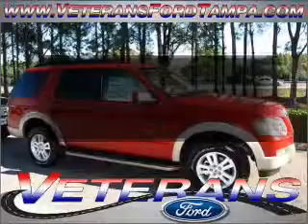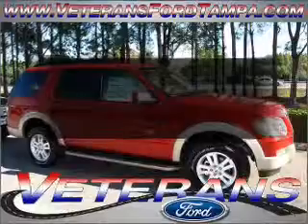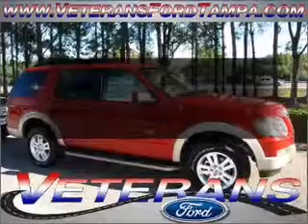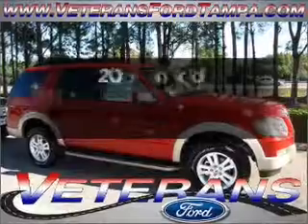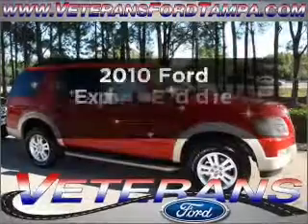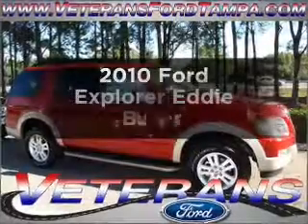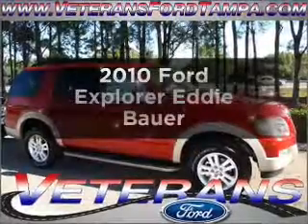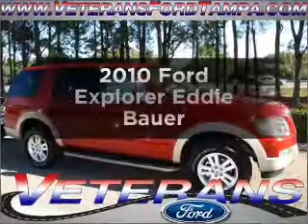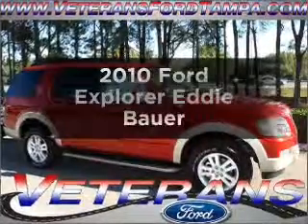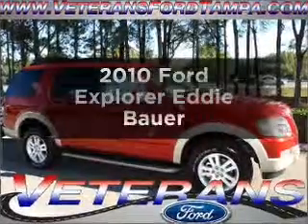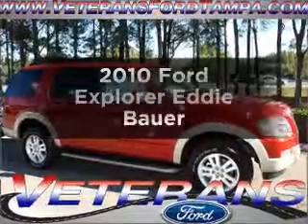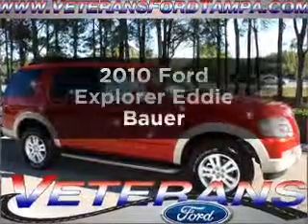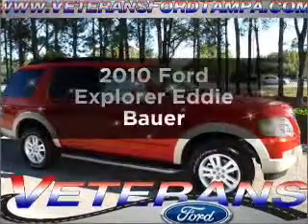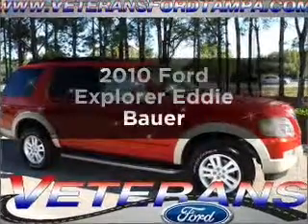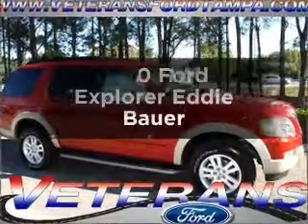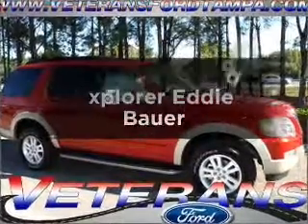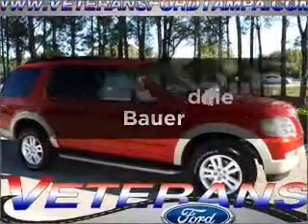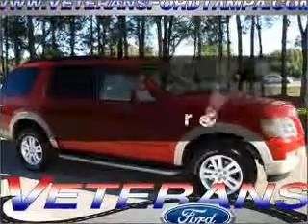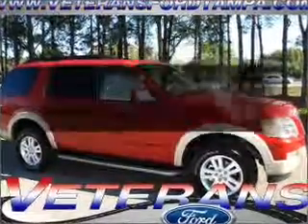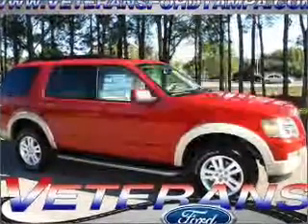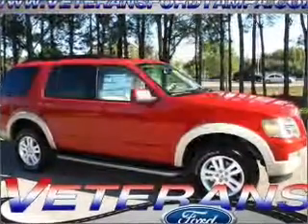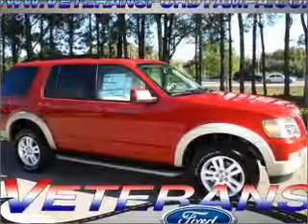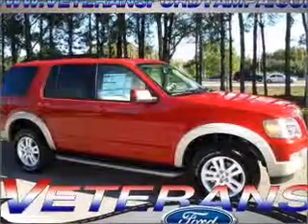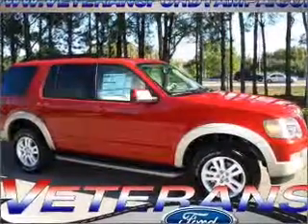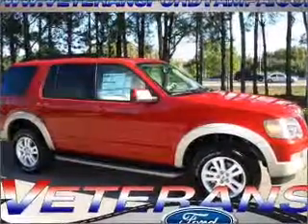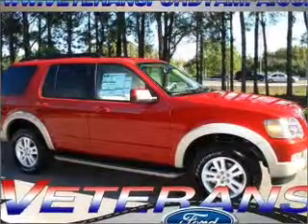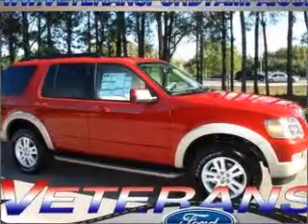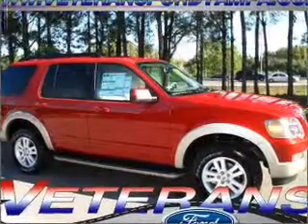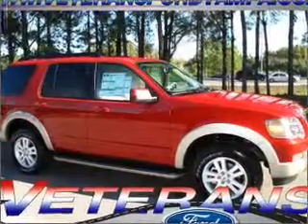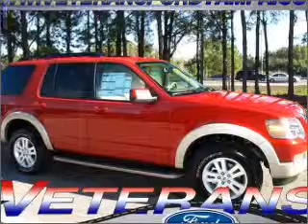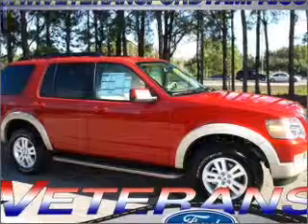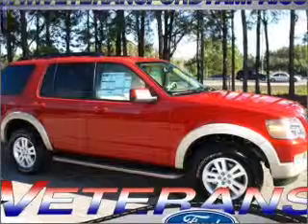Presenting the 2010 Ford Explorer. If you're looking for an automobile with great attributes, look no further.